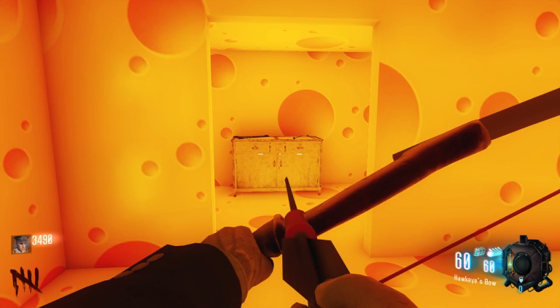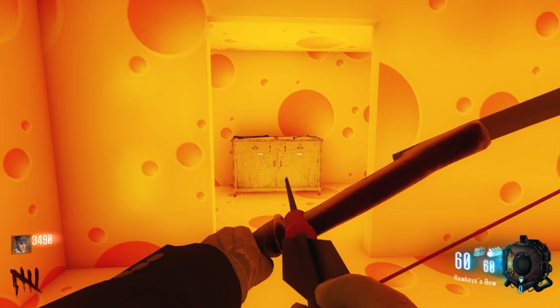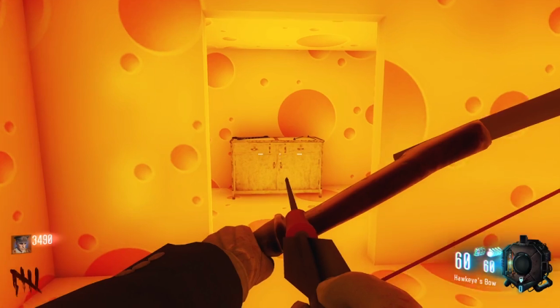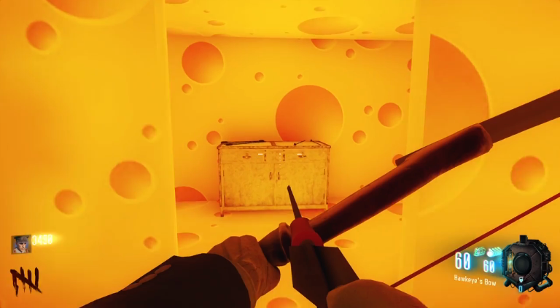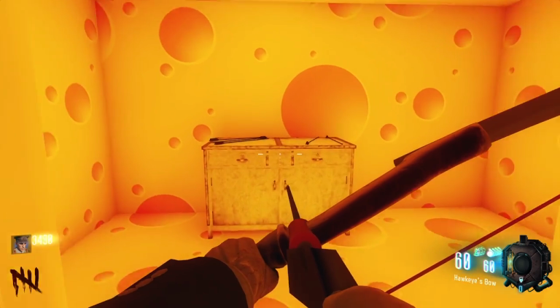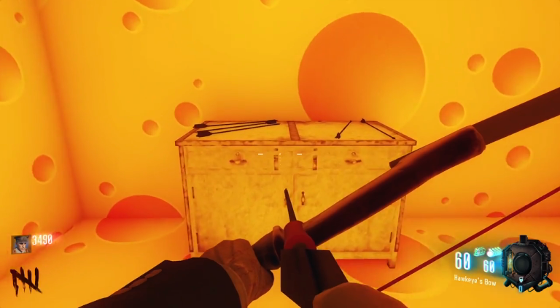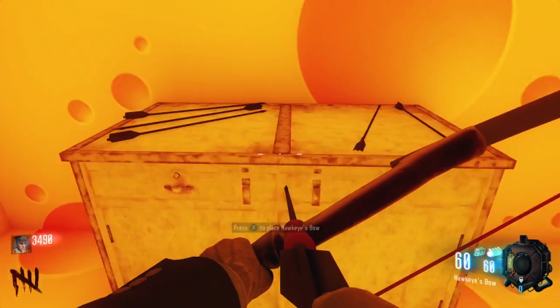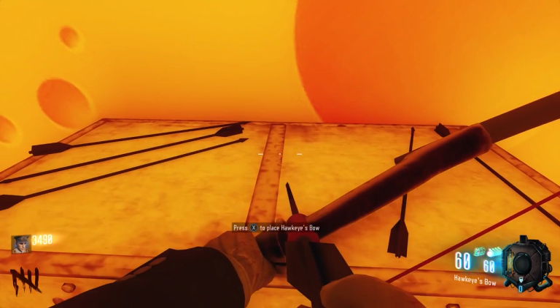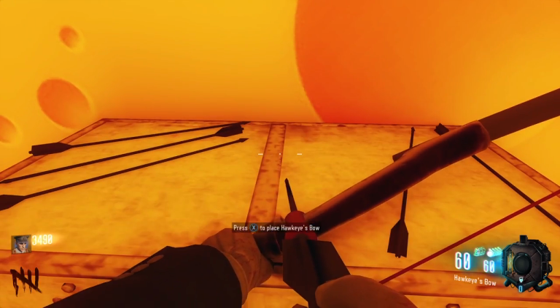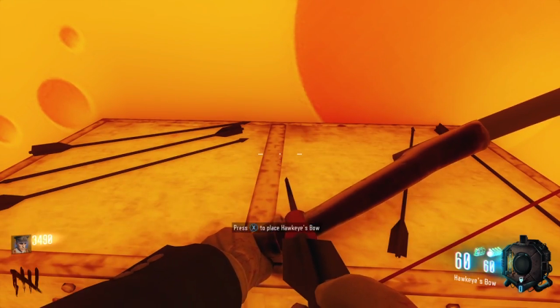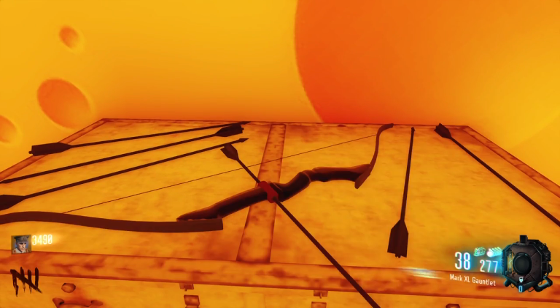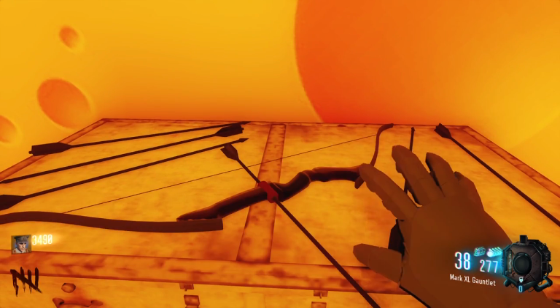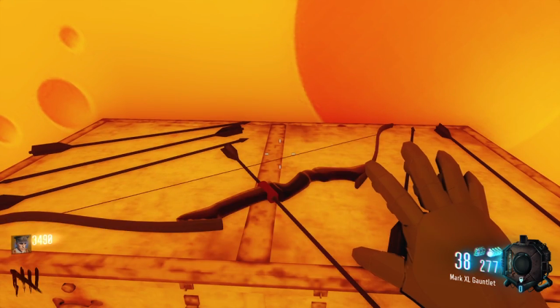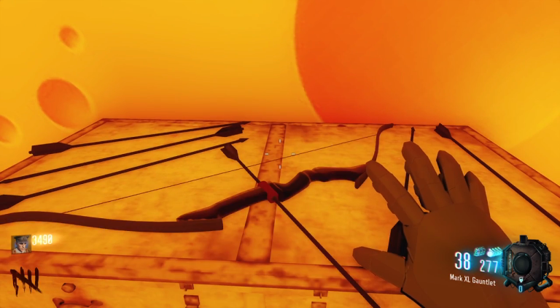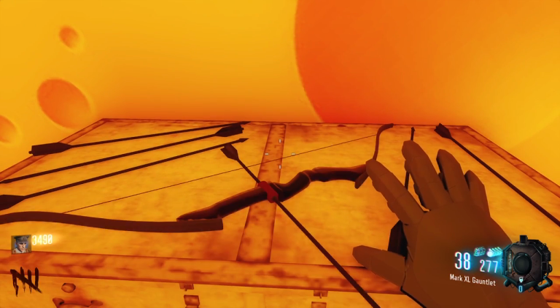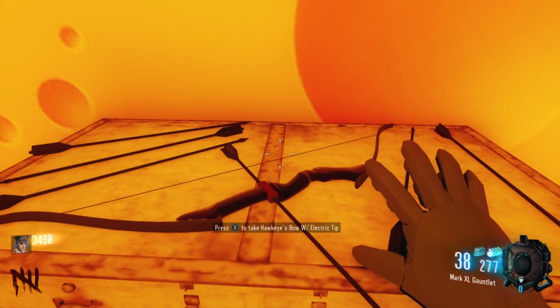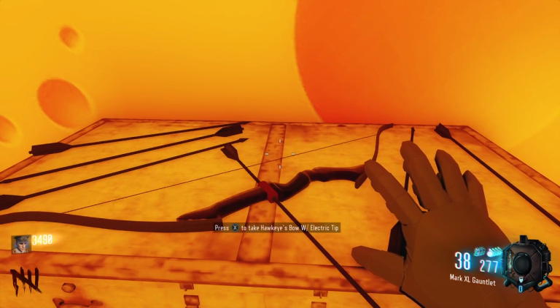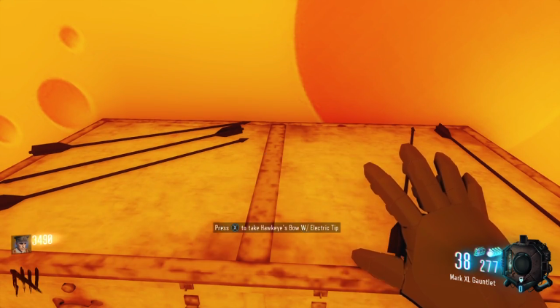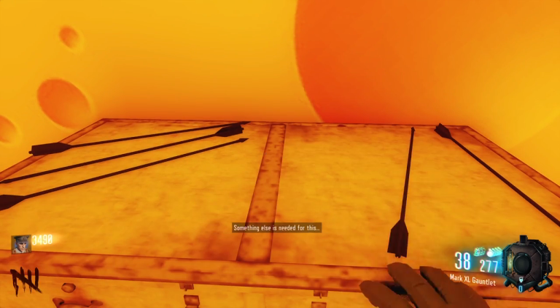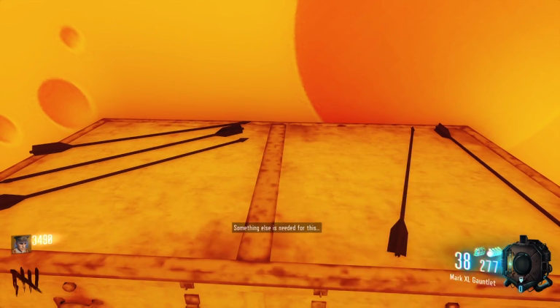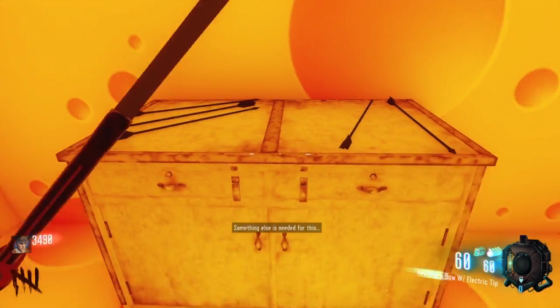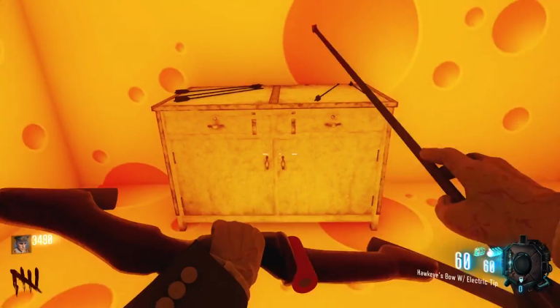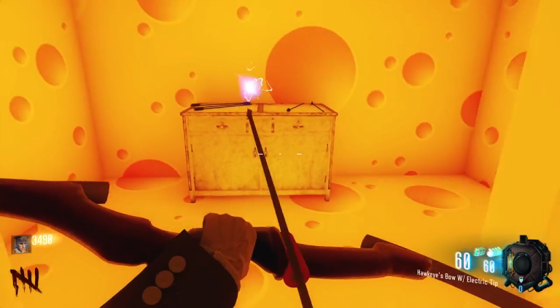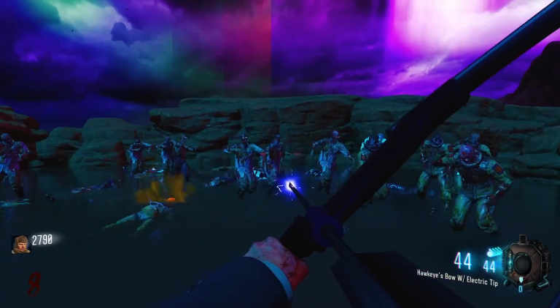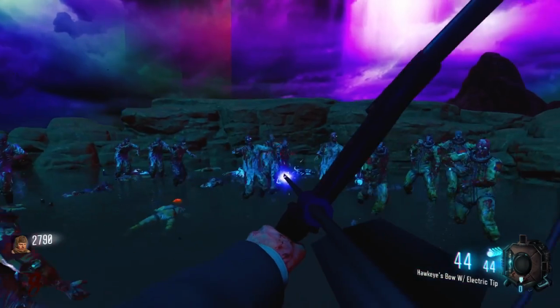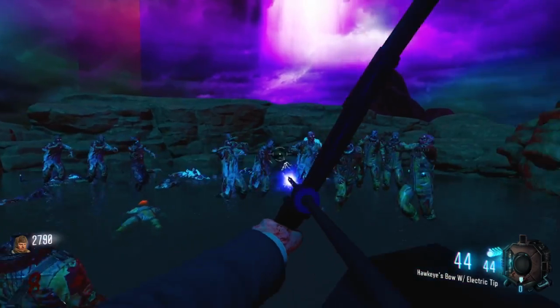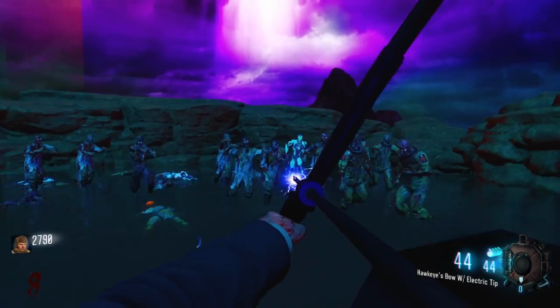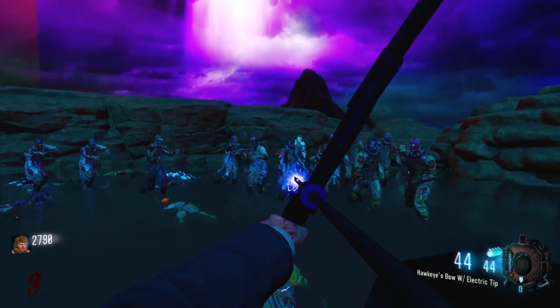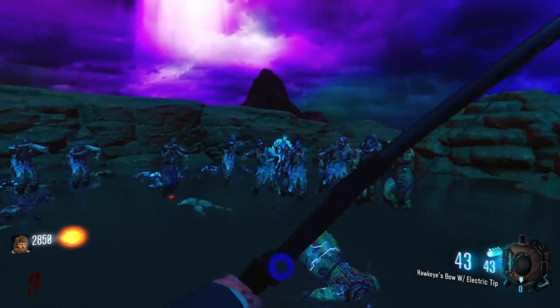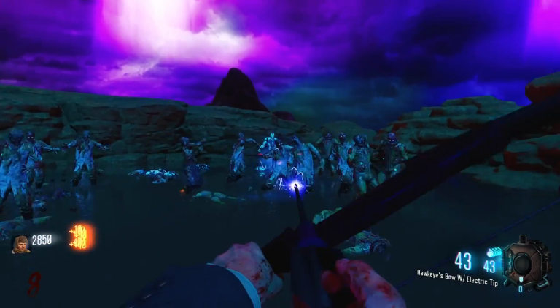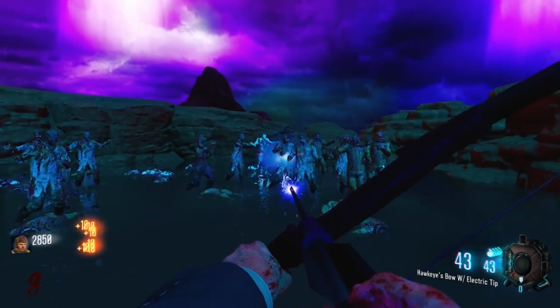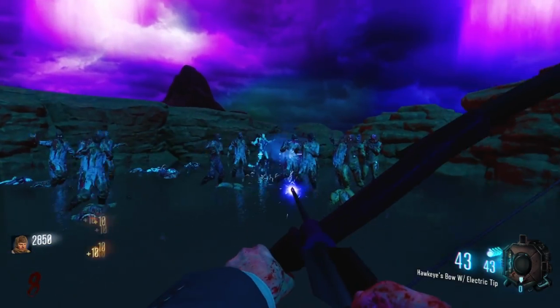Head to the cheese room, which you can get by chance when teleporting to Pack Punch, and upgrade the bow. Your bow will now have electric tip arrows.